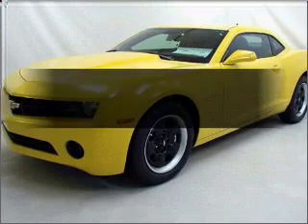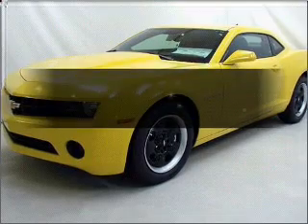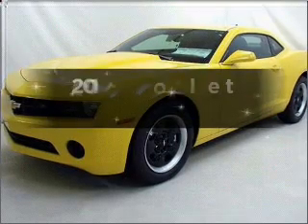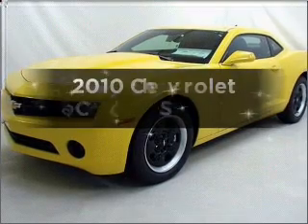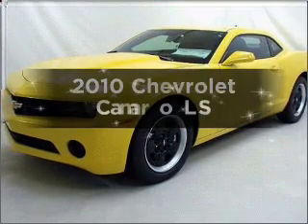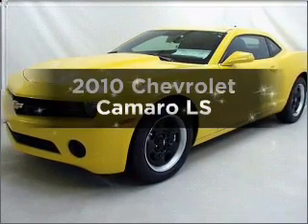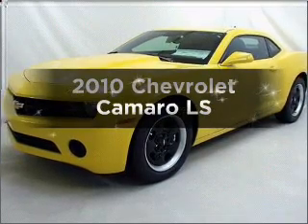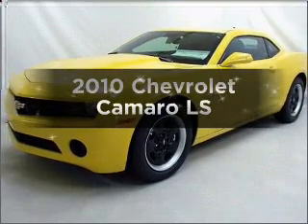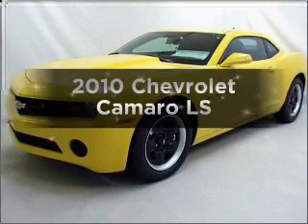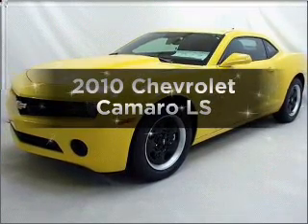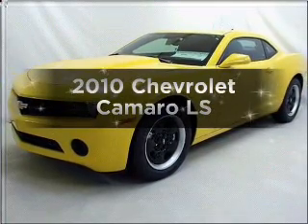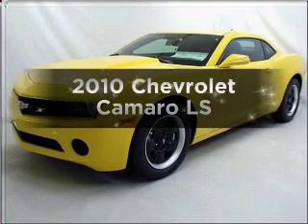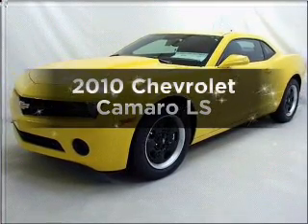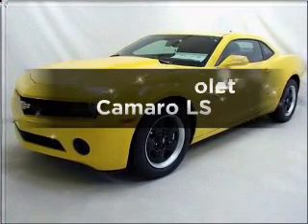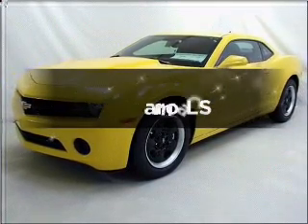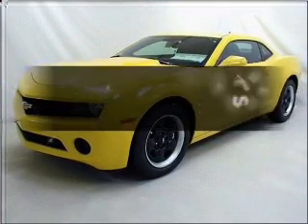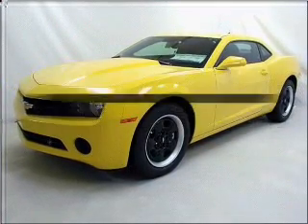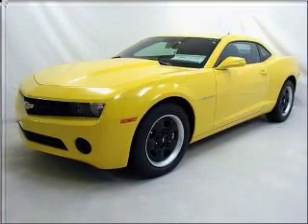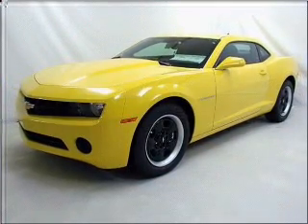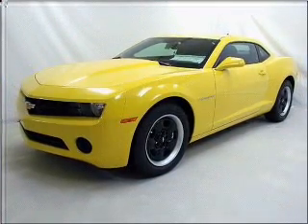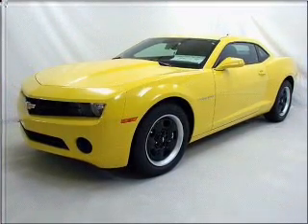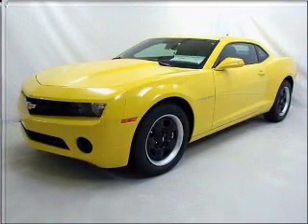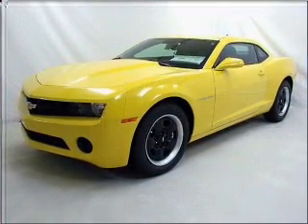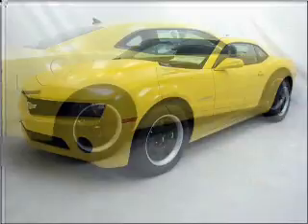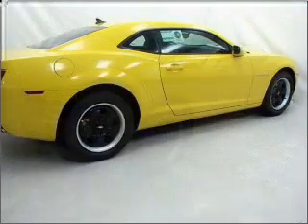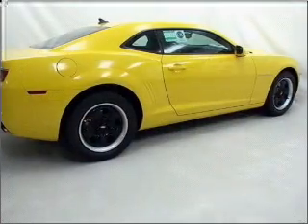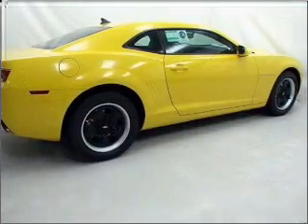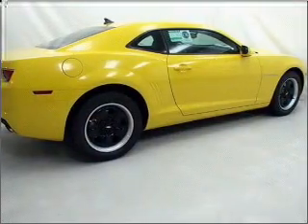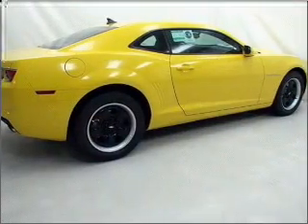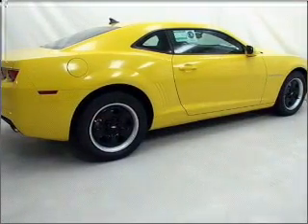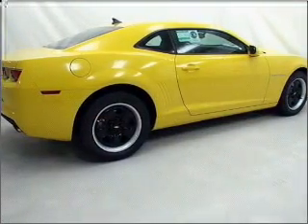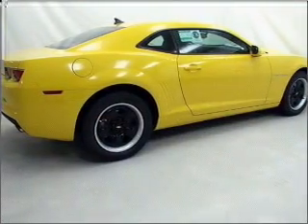Introducing the 2010 Chevrolet Camaro. If you're looking for an automobile with great attributes, look no further.